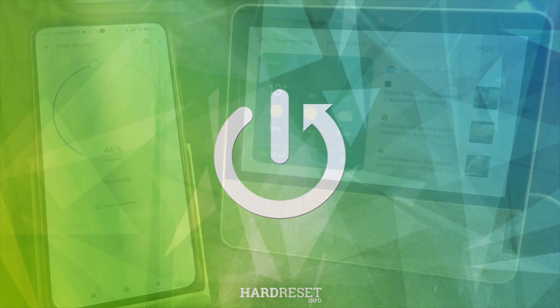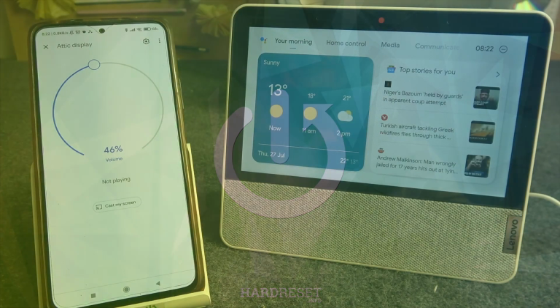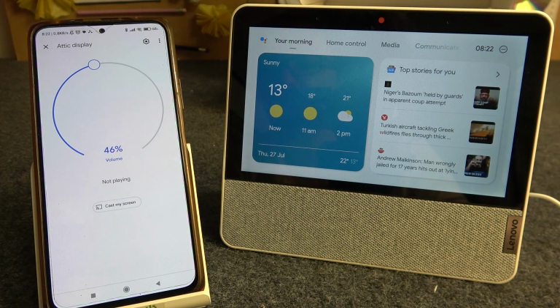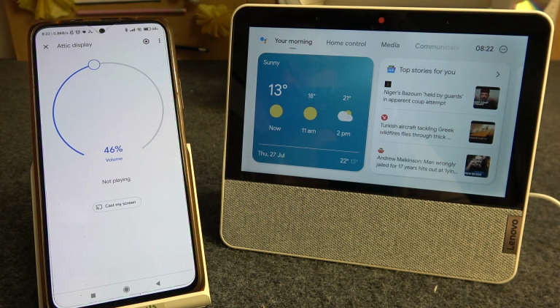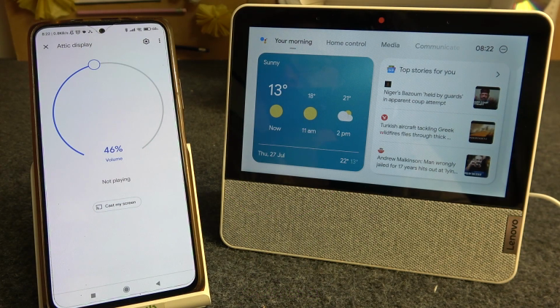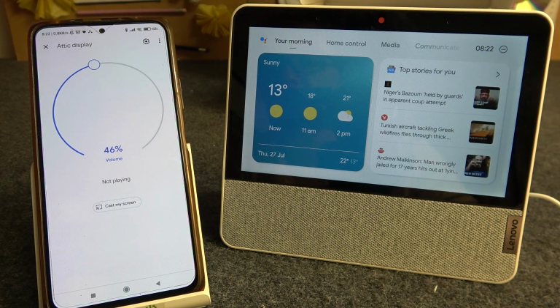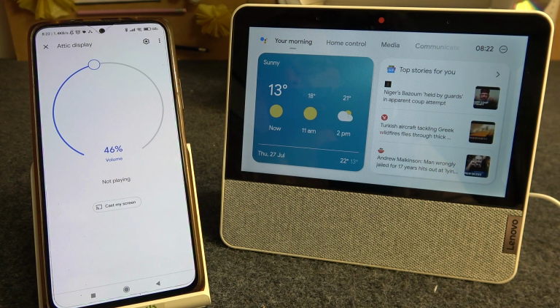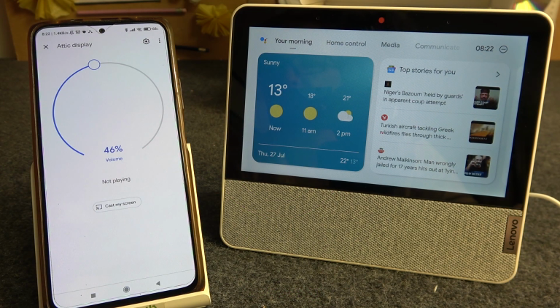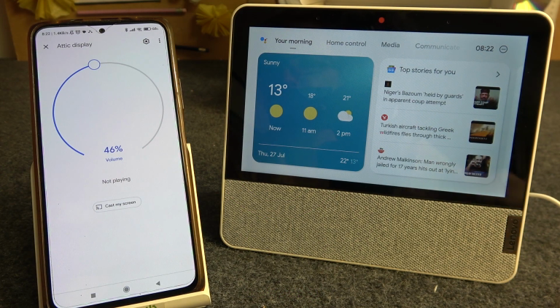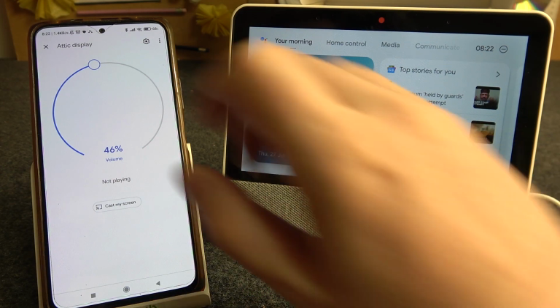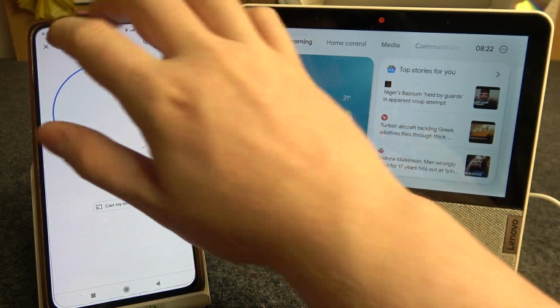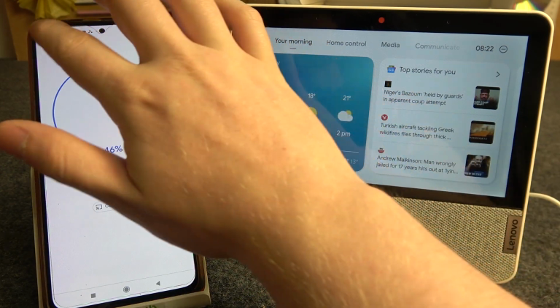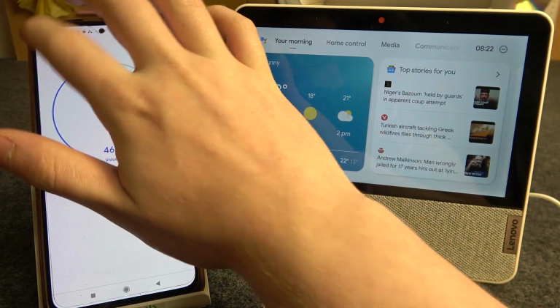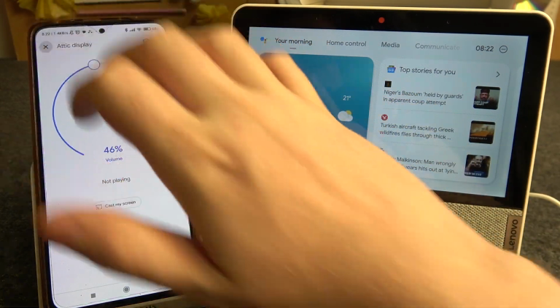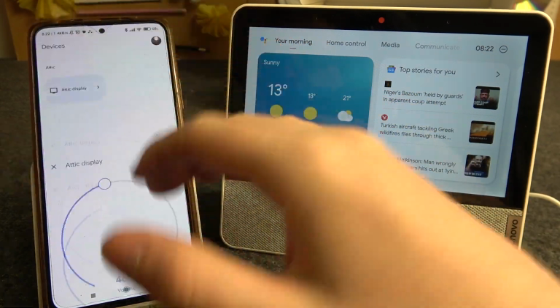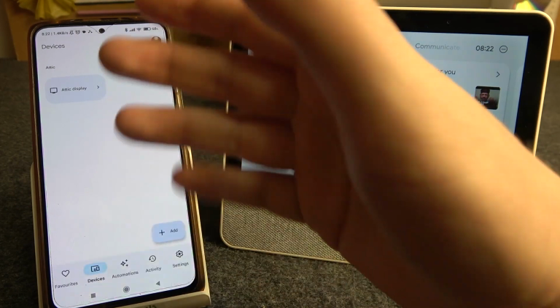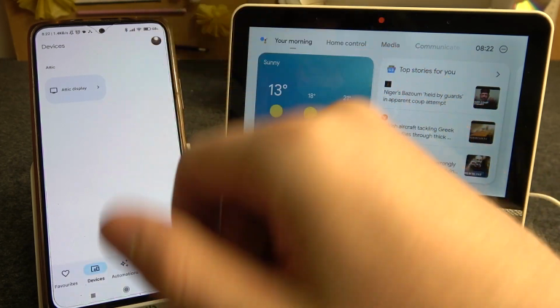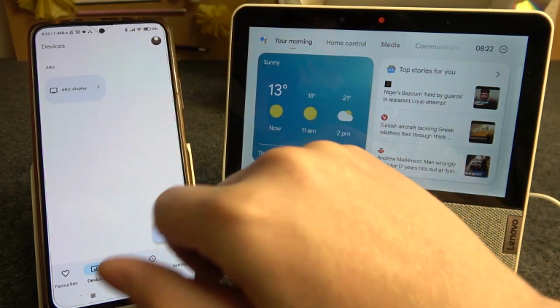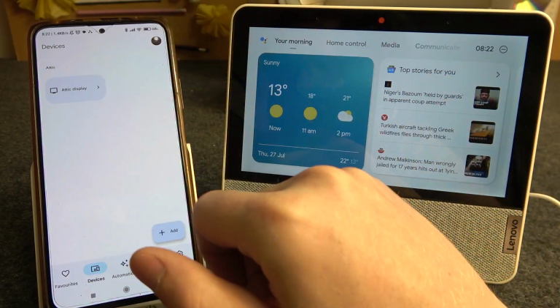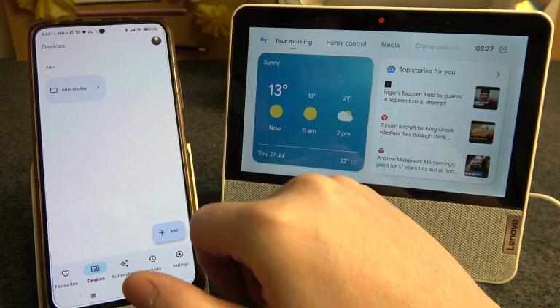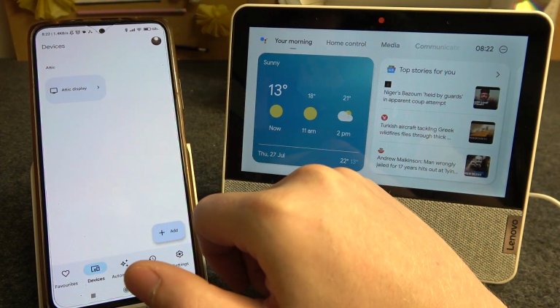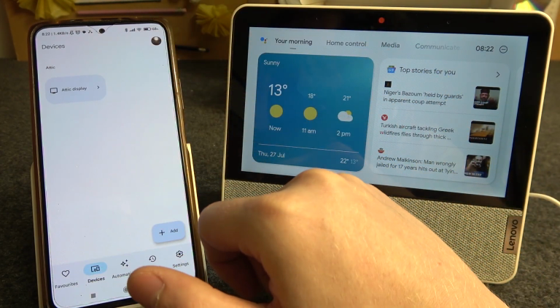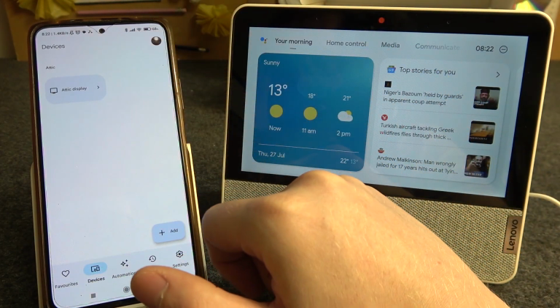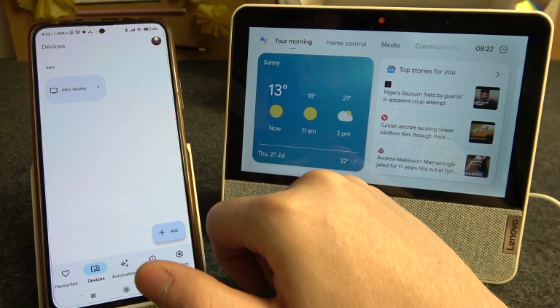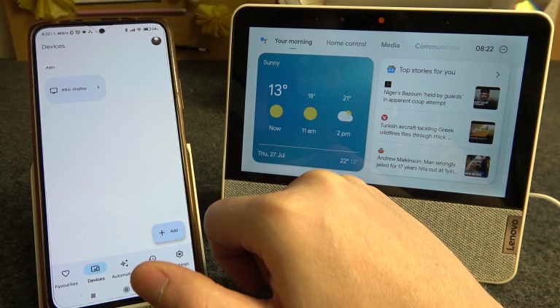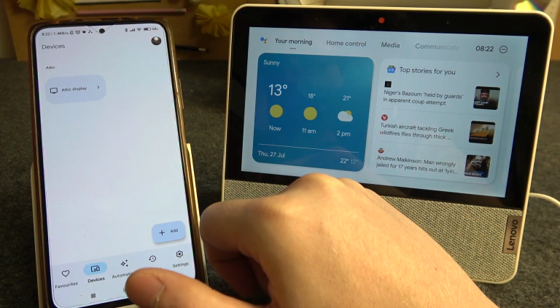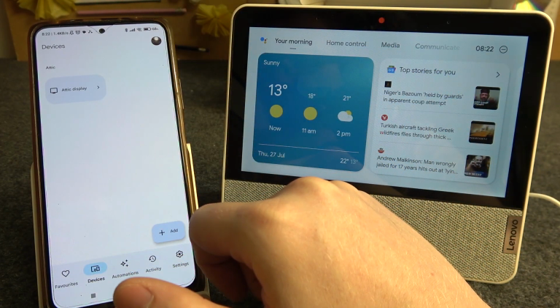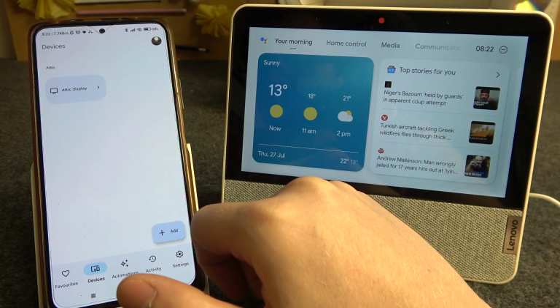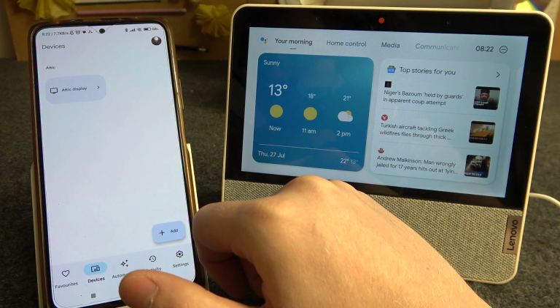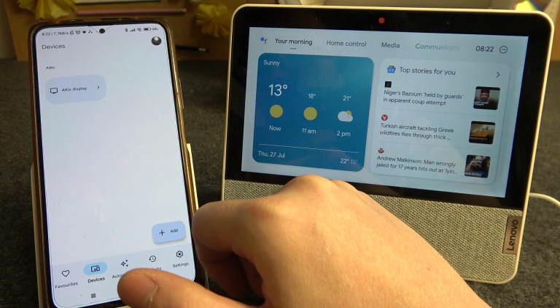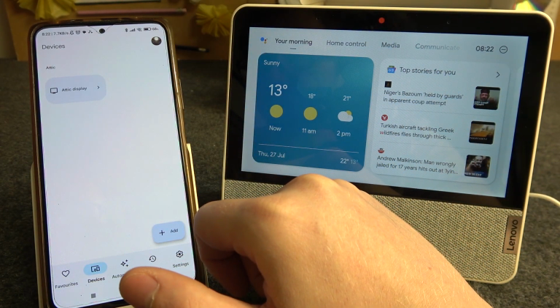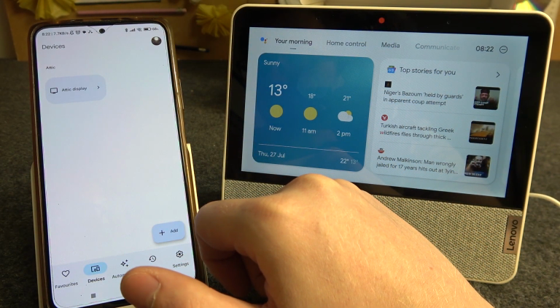To do this, first we'll need to pair it with the Google Home App. I've shown you how to do that previously.